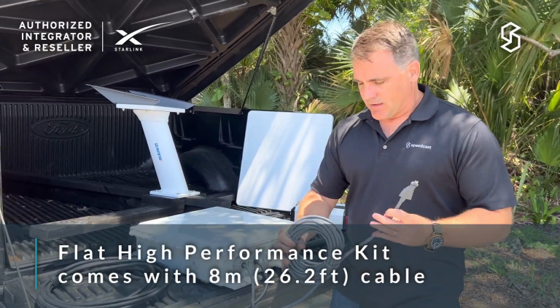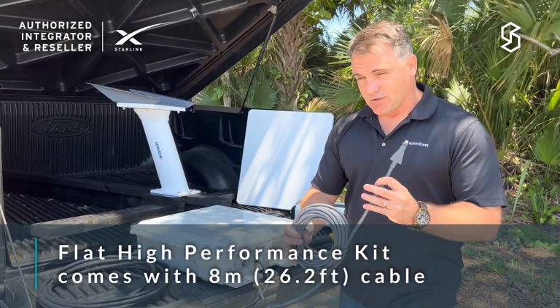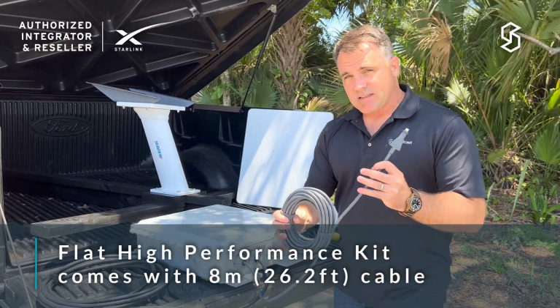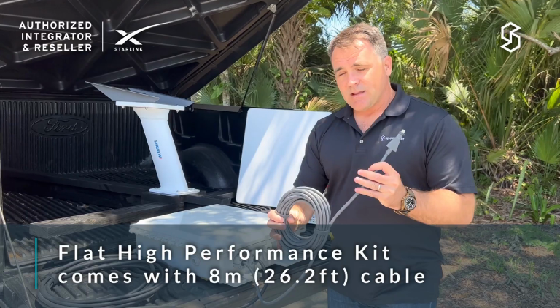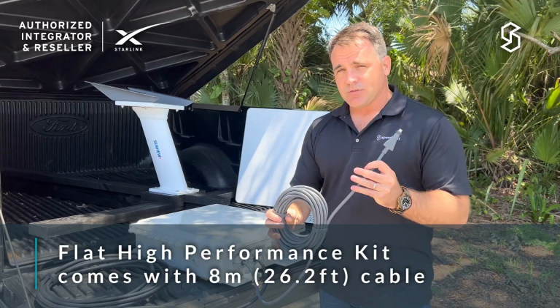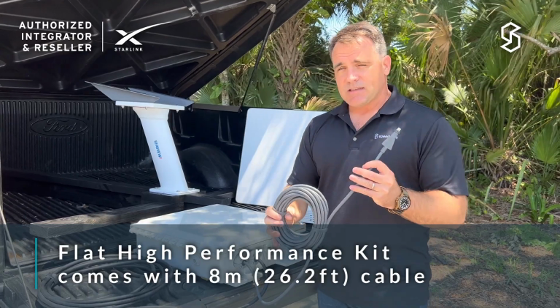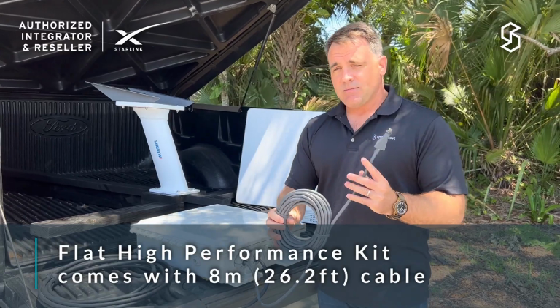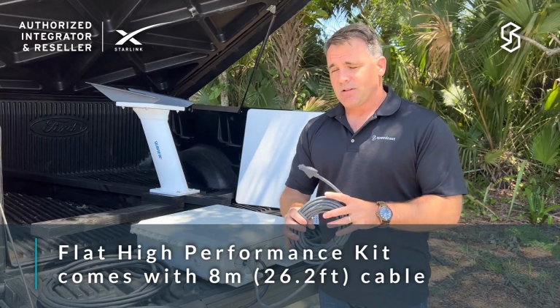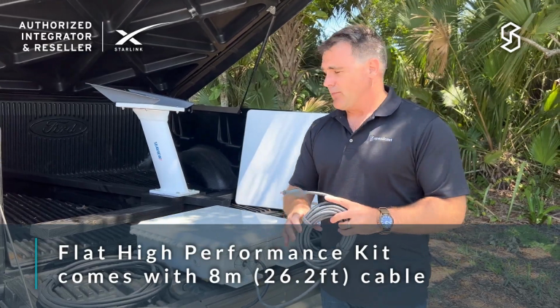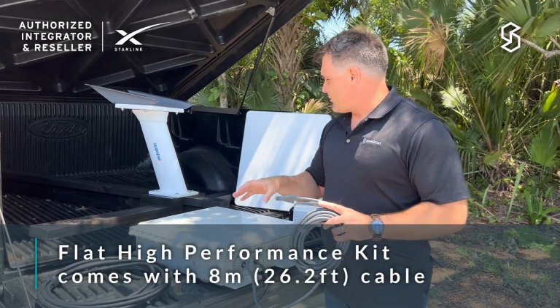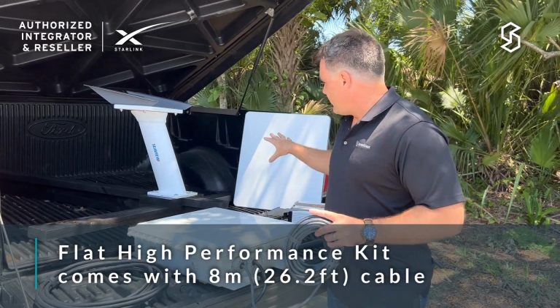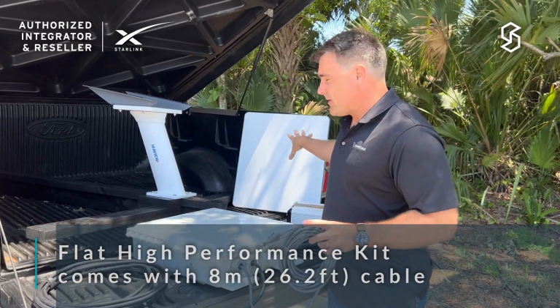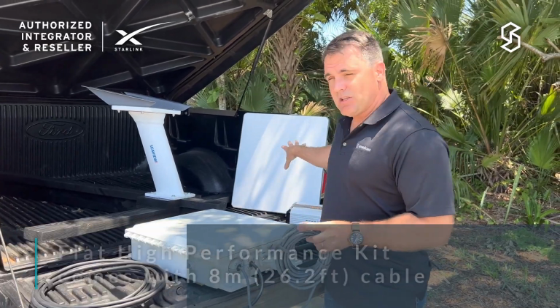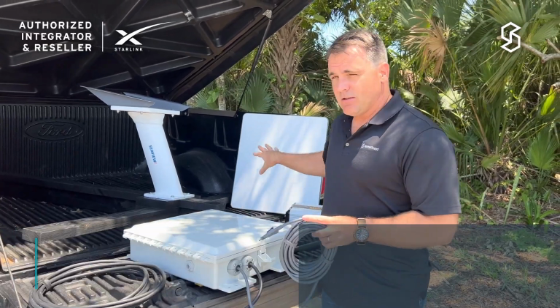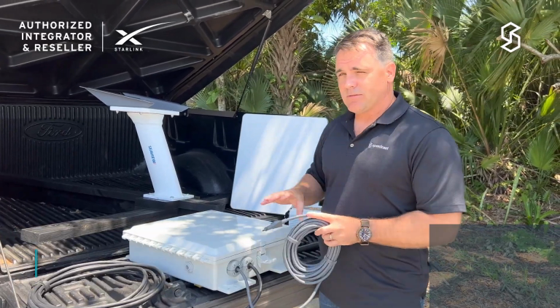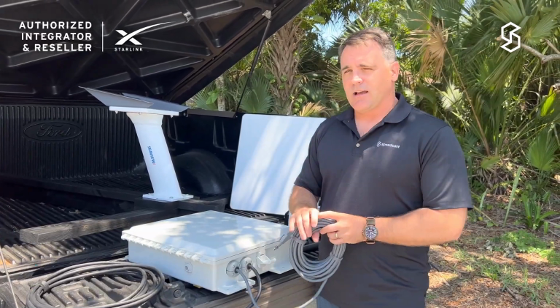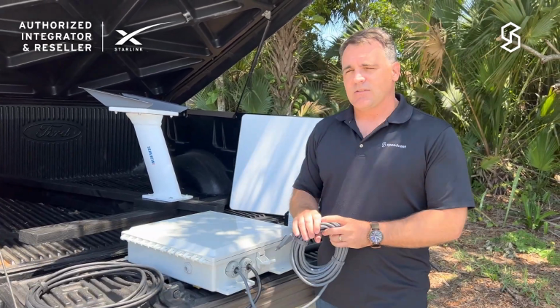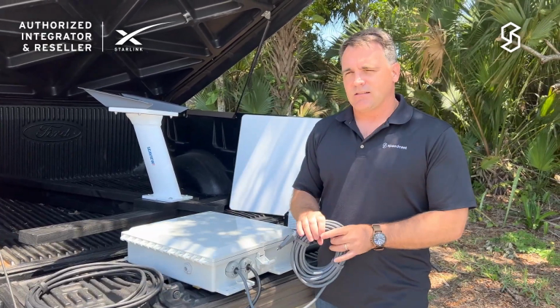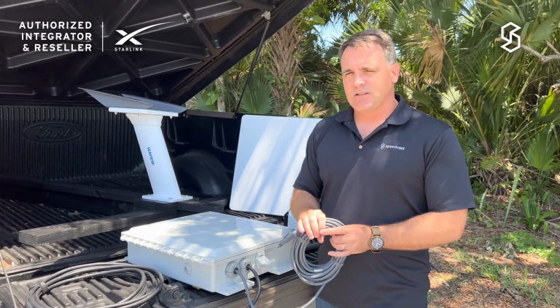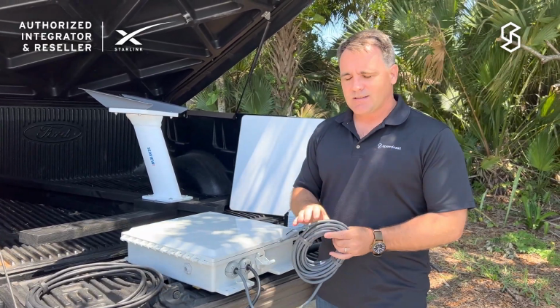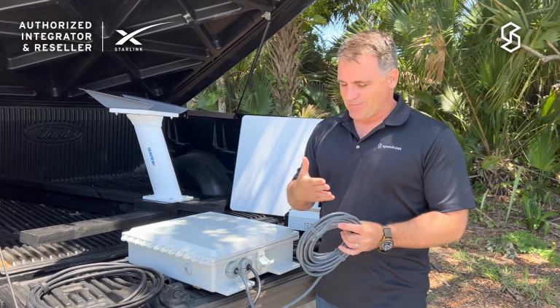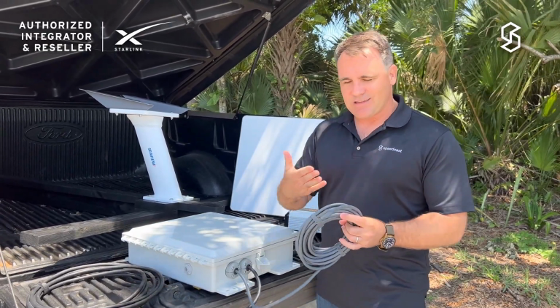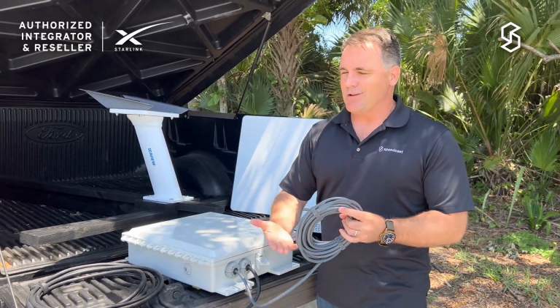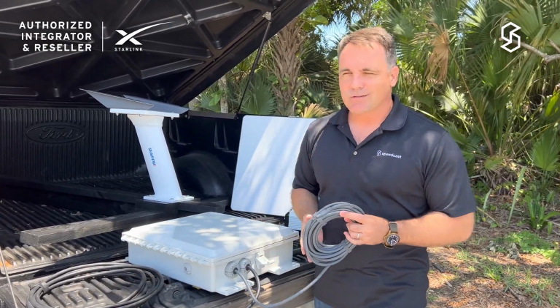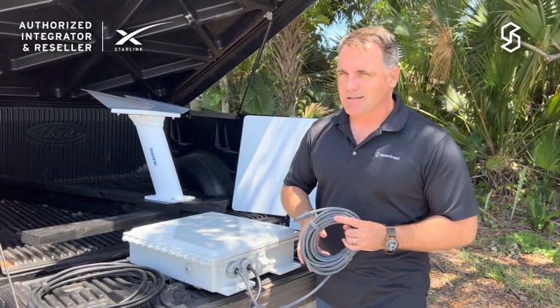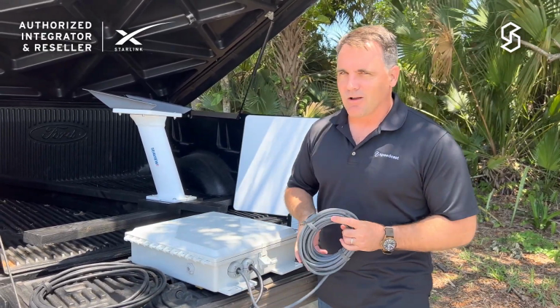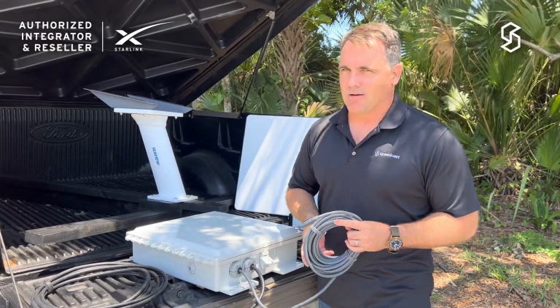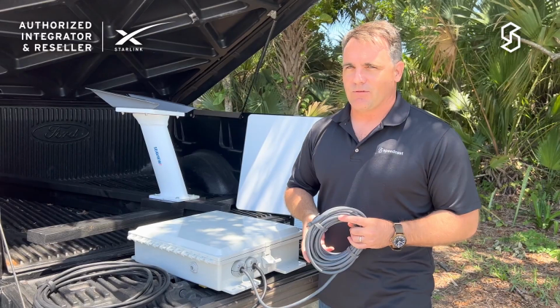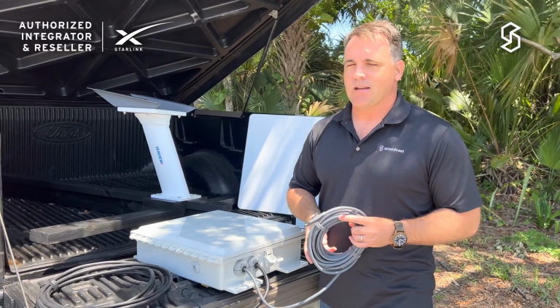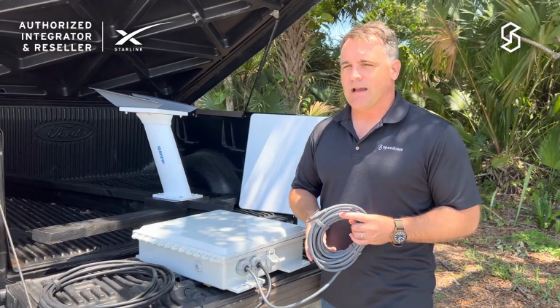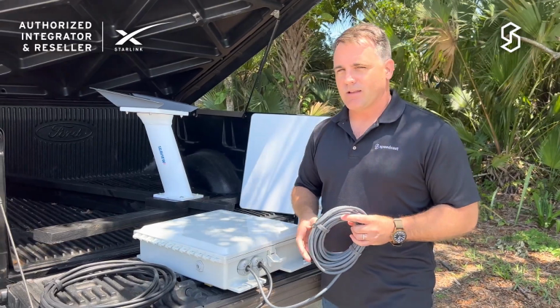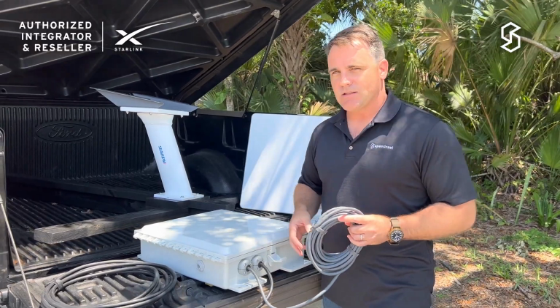These cables — this 8-meter cable — have proven to be a challenge for a lot of installations, because 8 meters just isn't long enough for many applications.